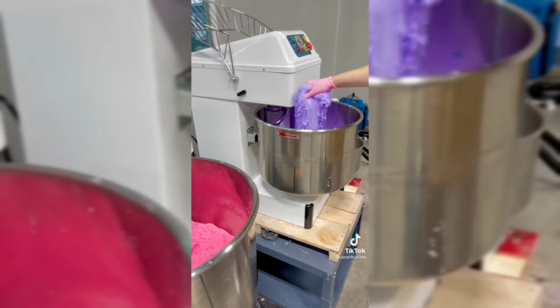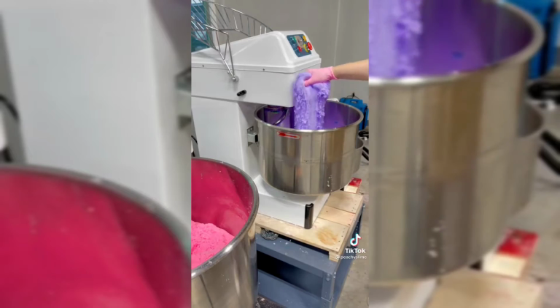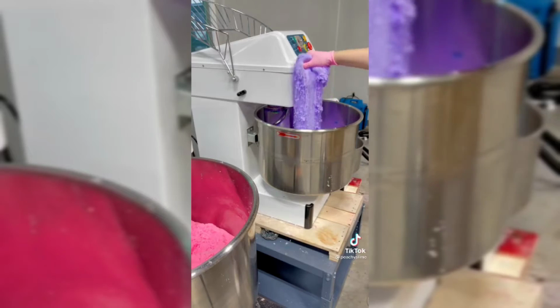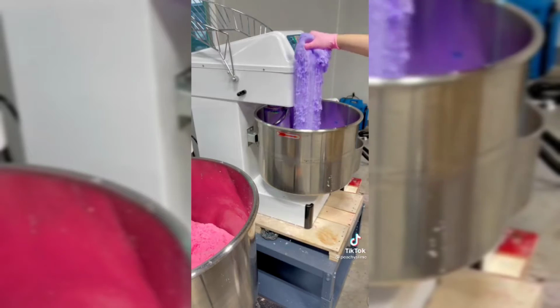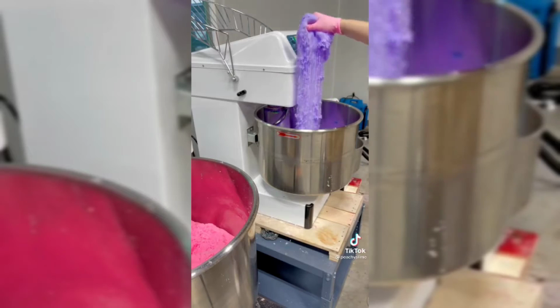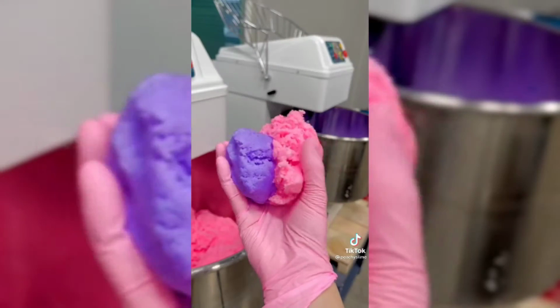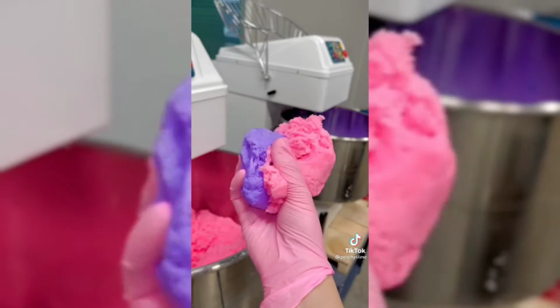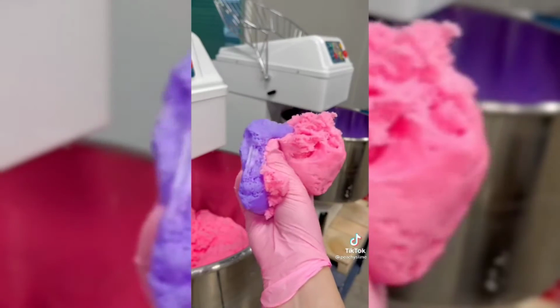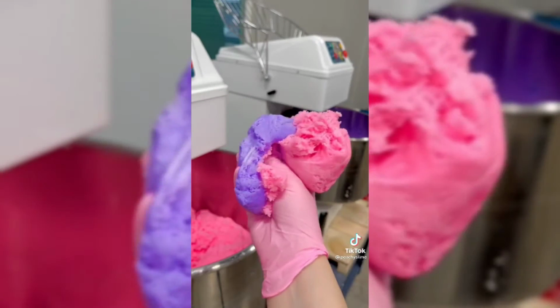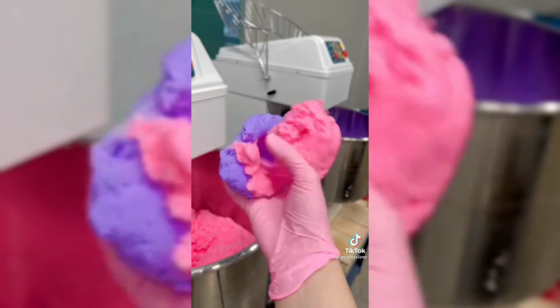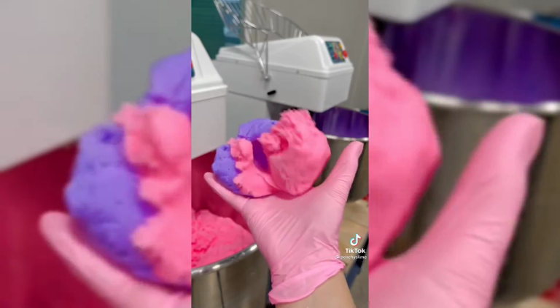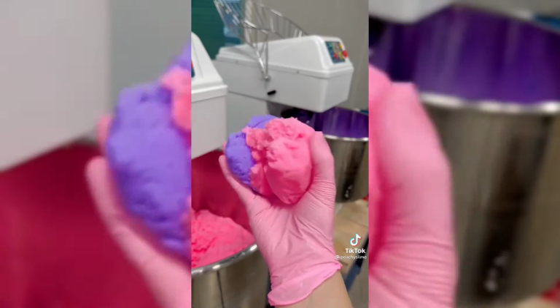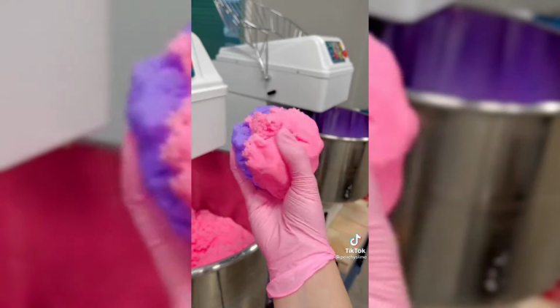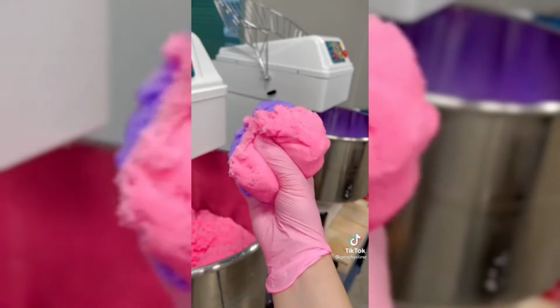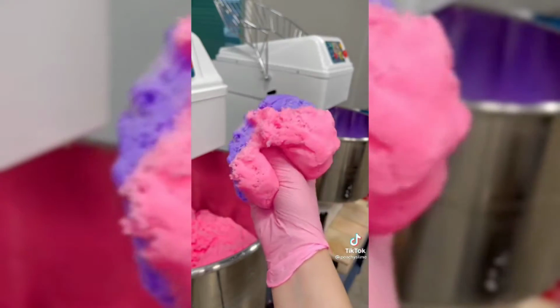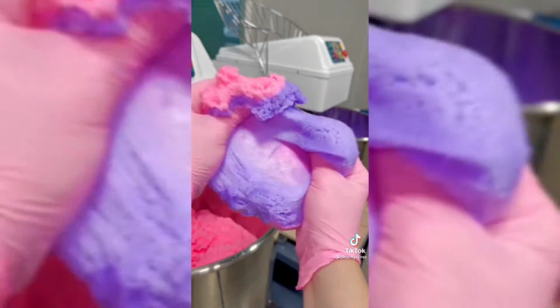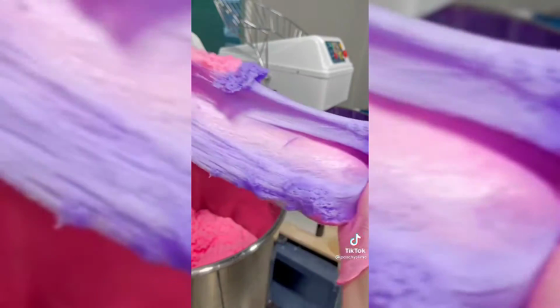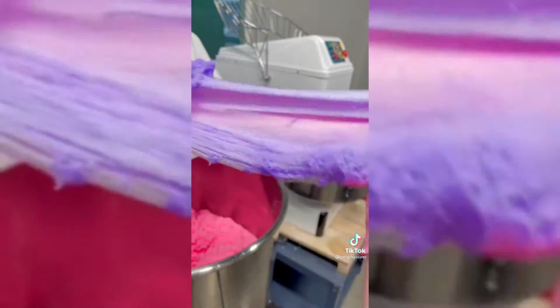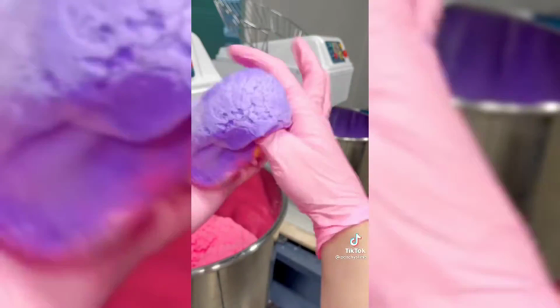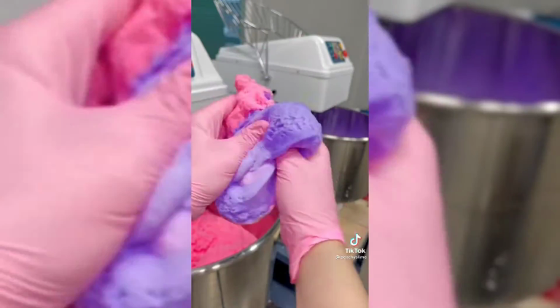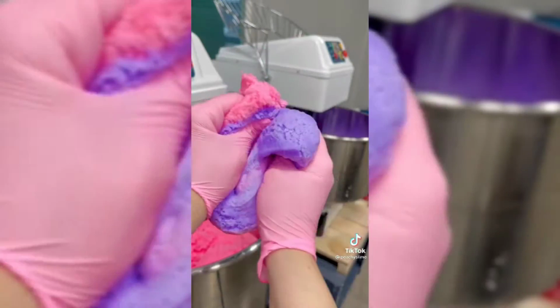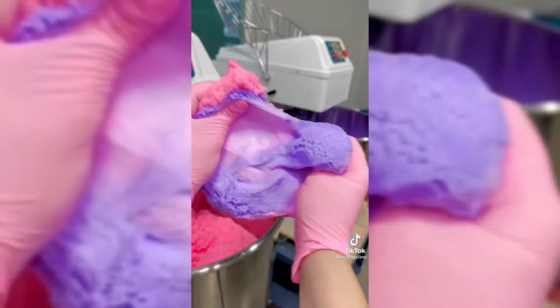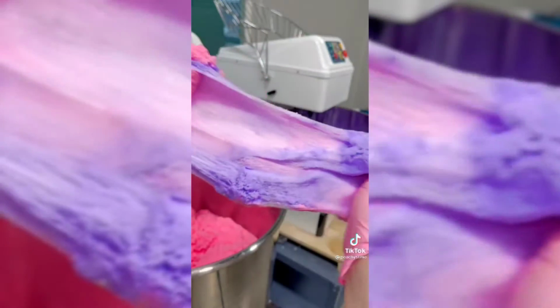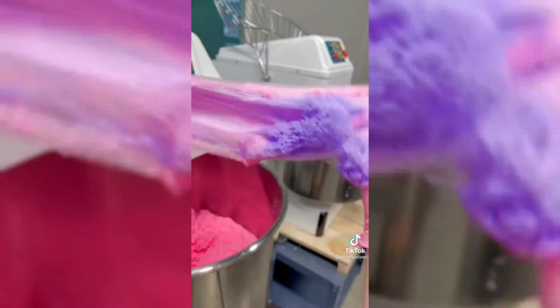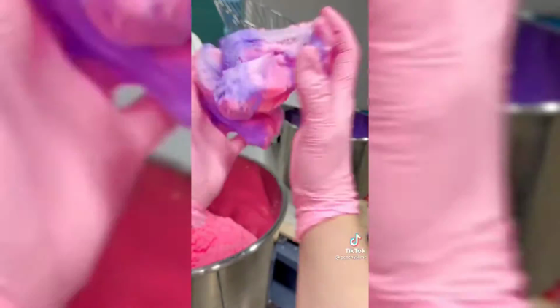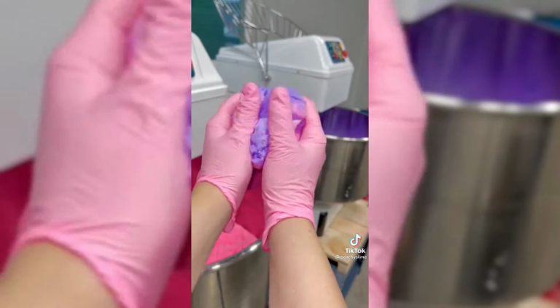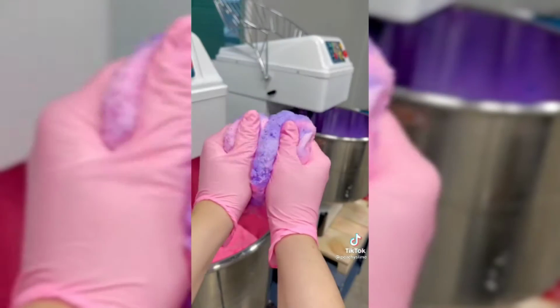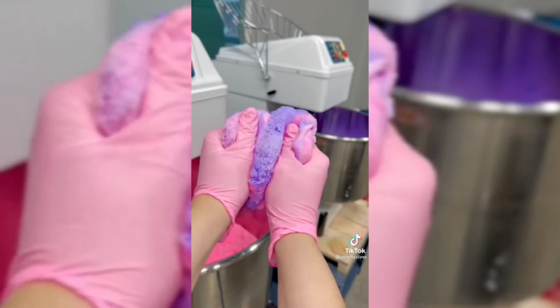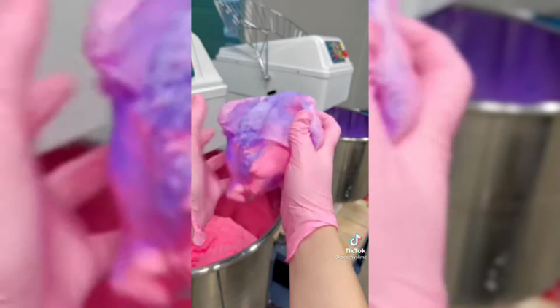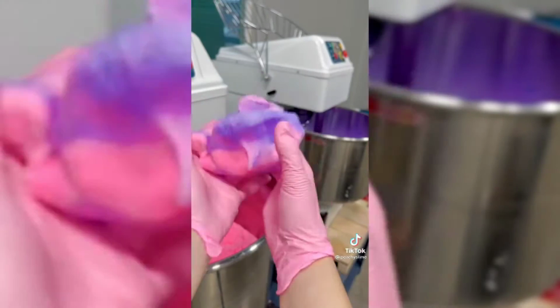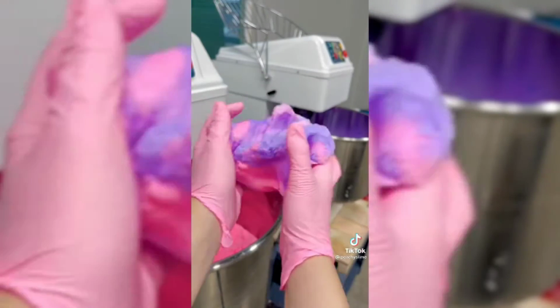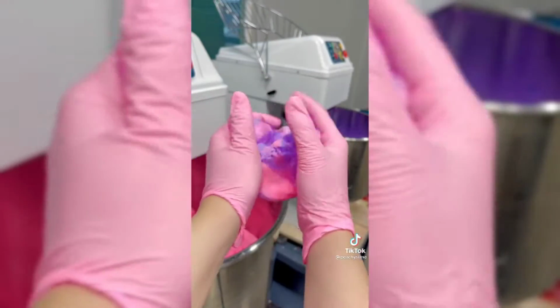Since the slime is a pink and purple swirl, I use both mixers to make it. The finished product has the nicest sizzly texture and a really pretty purple color.